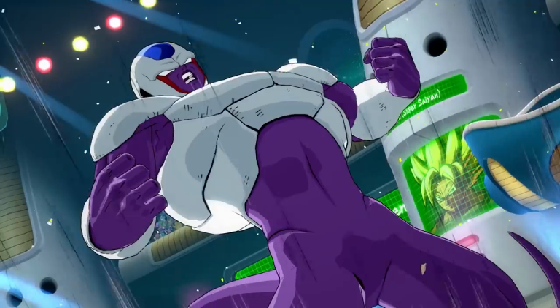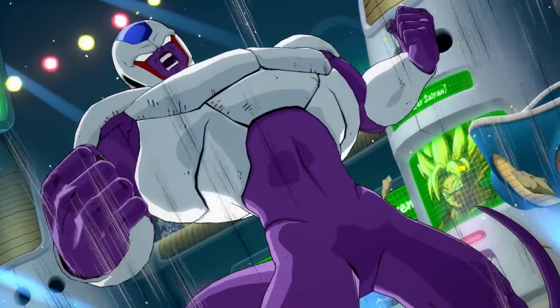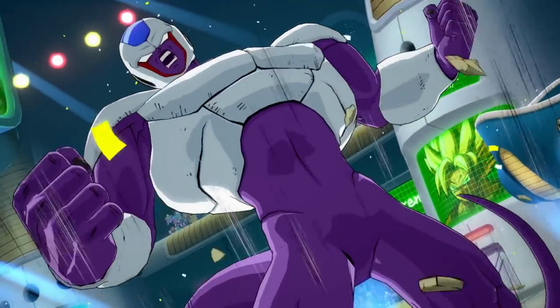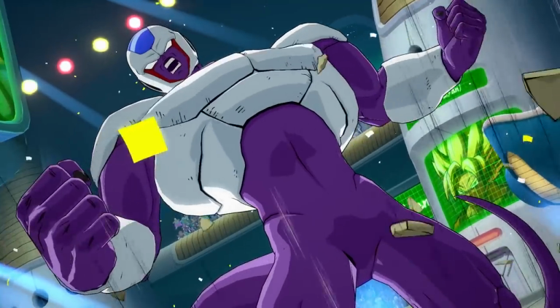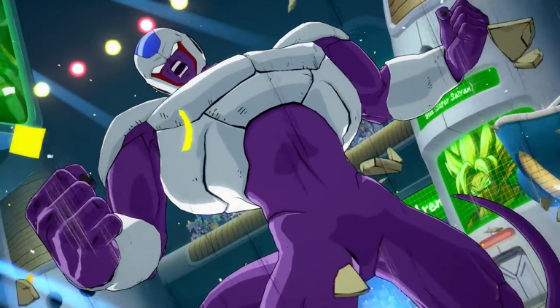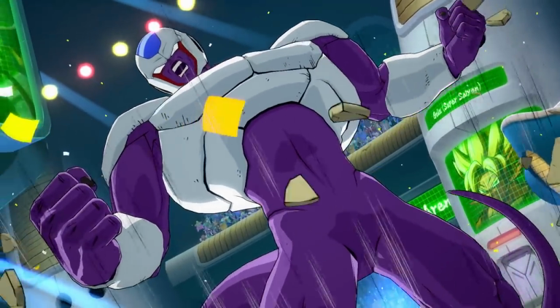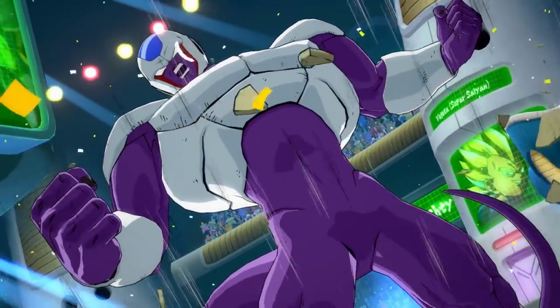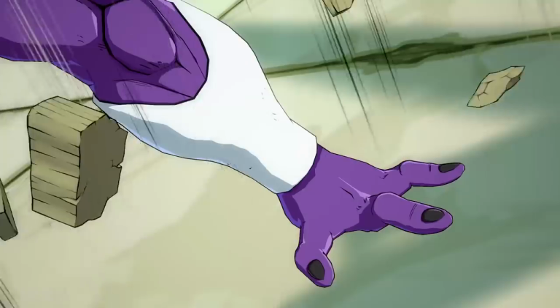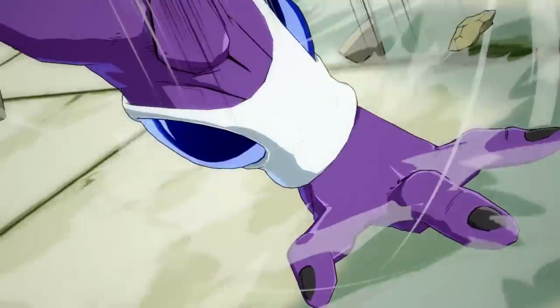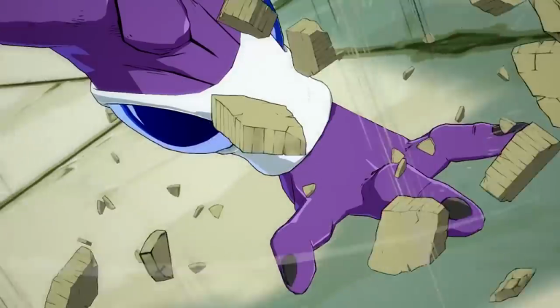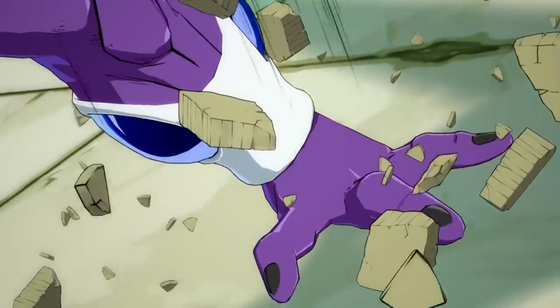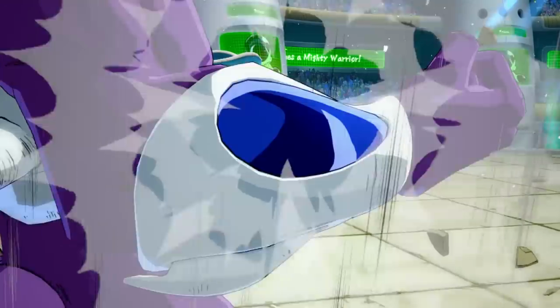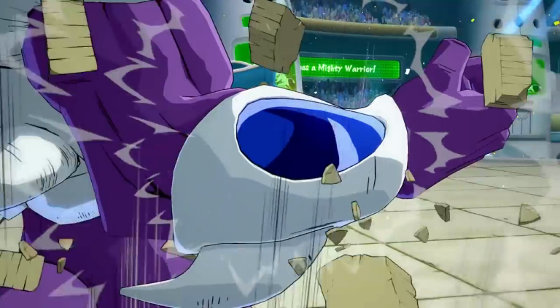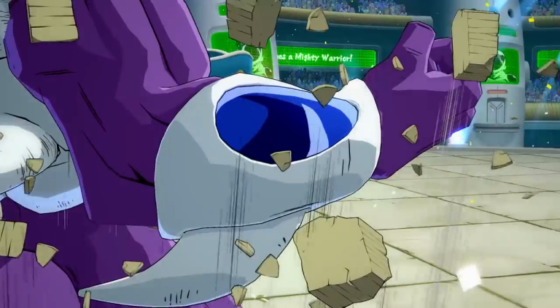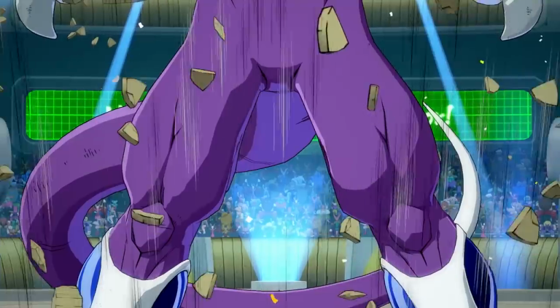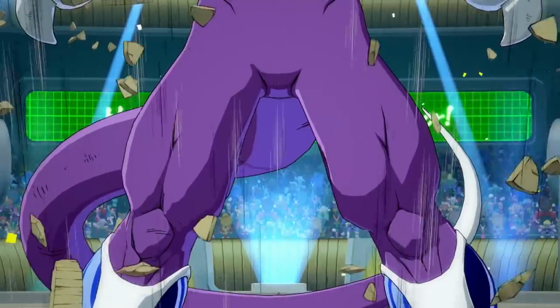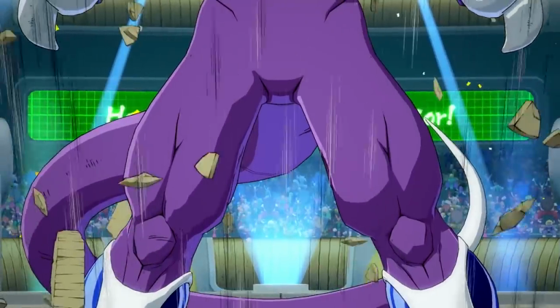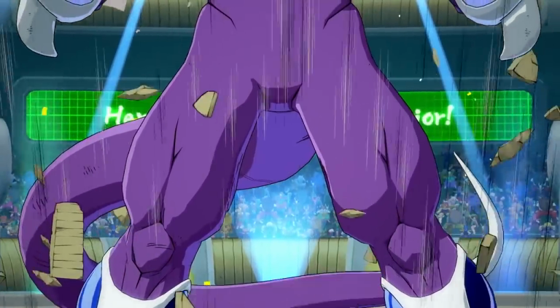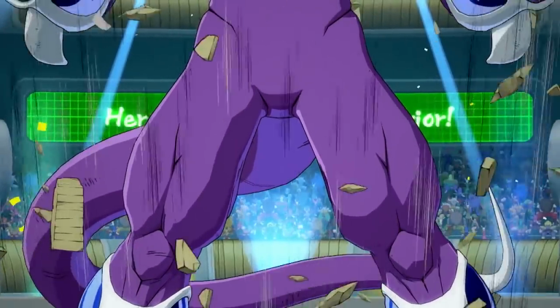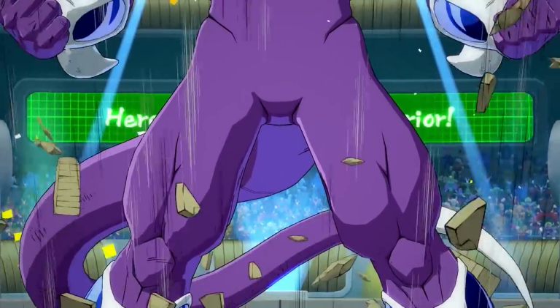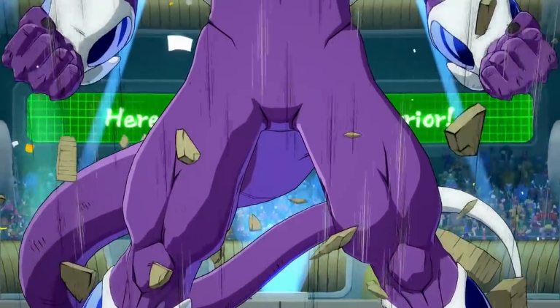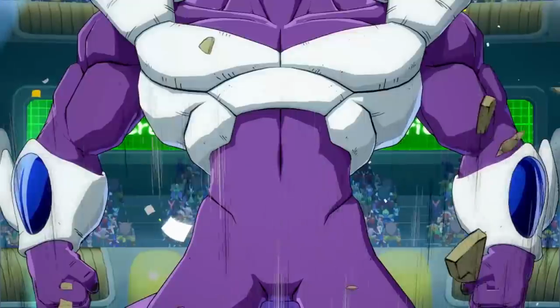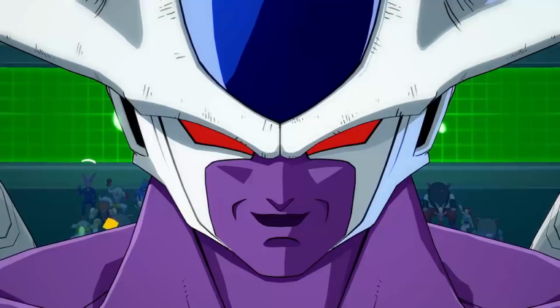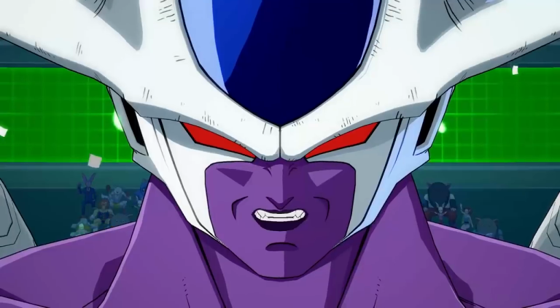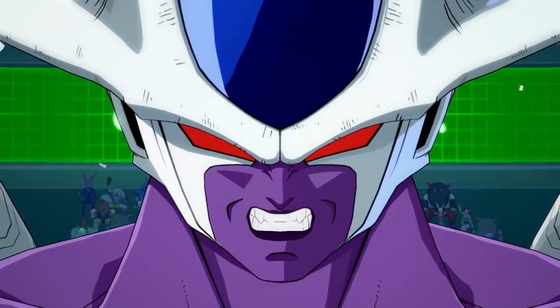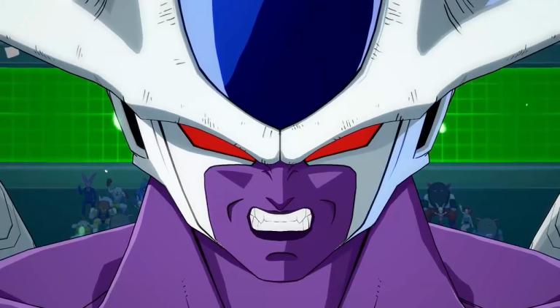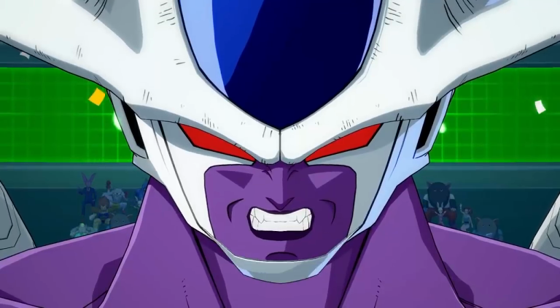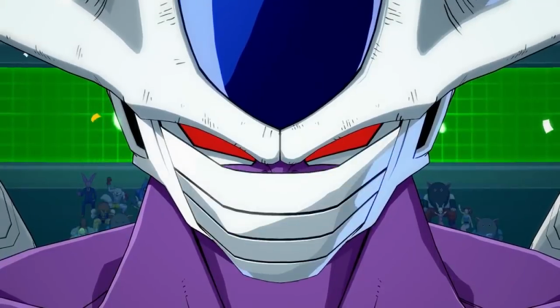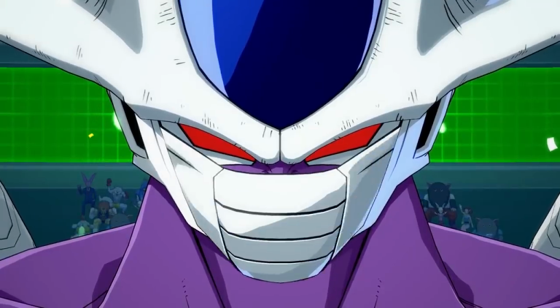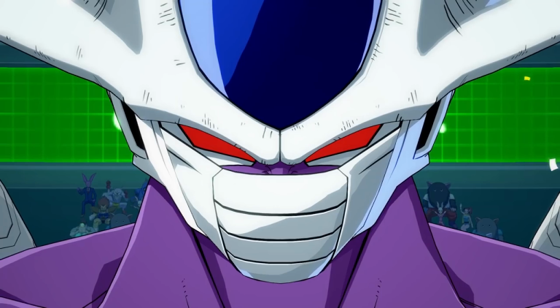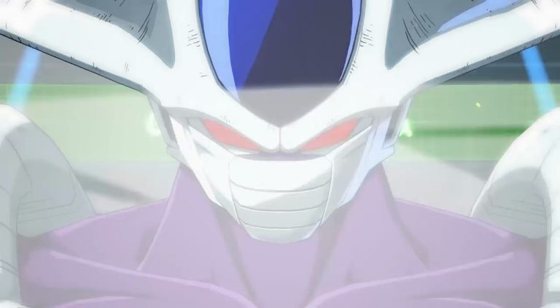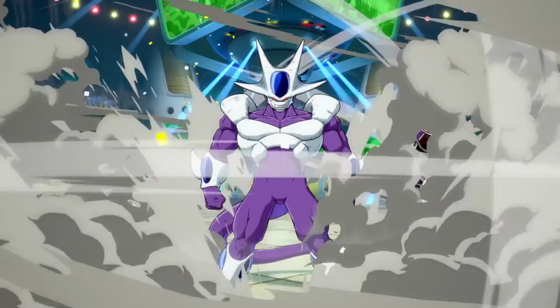Hello and welcome to another Dragon Ball FighterZ video. Today TGN Anime presents a character profile for Cooler.